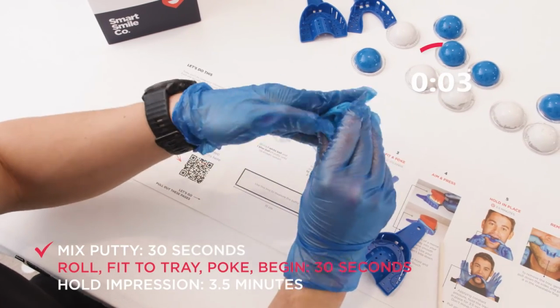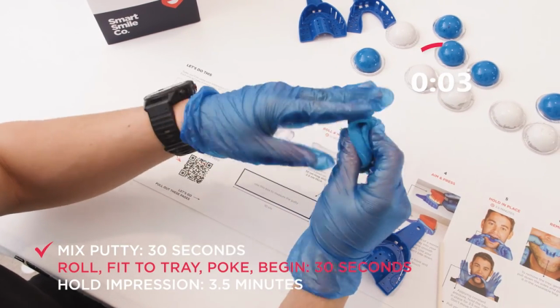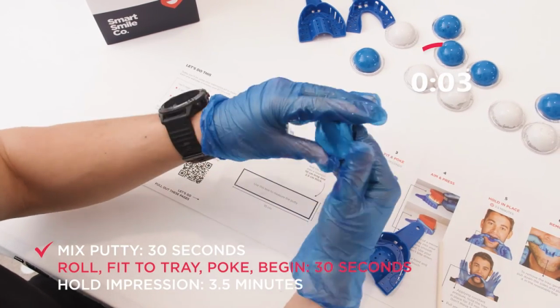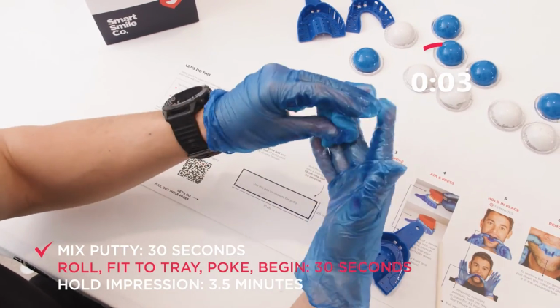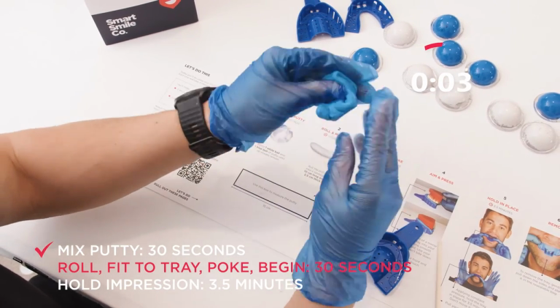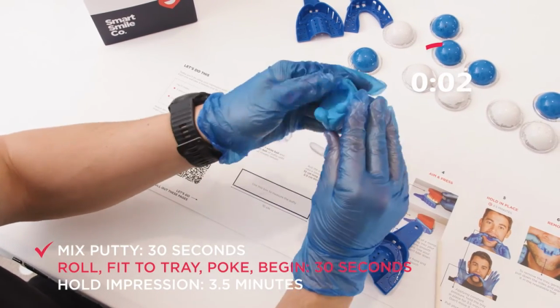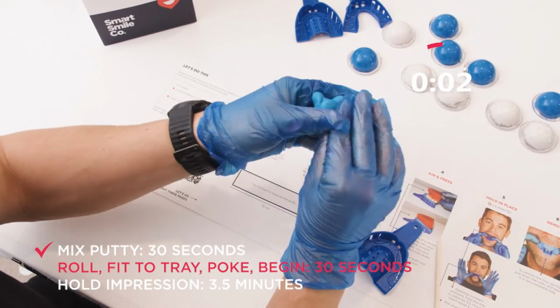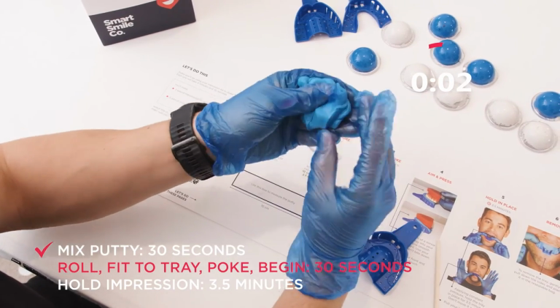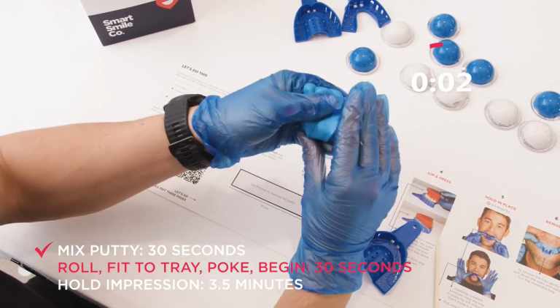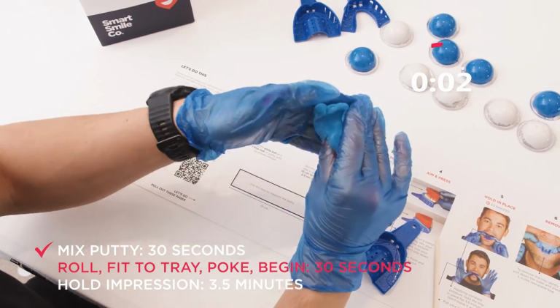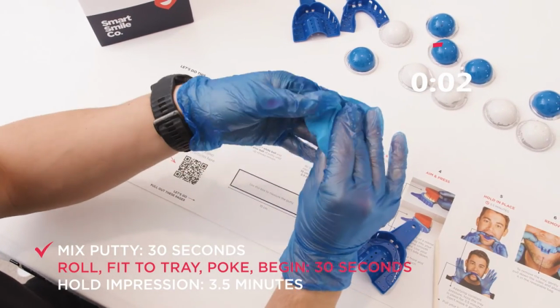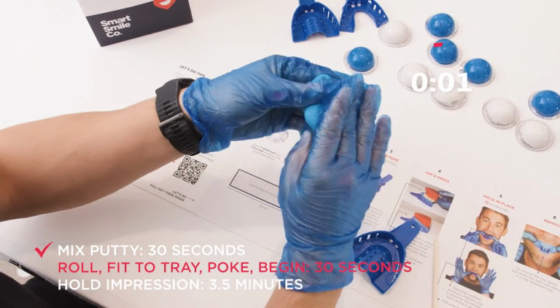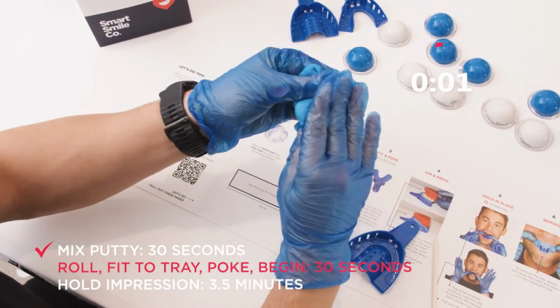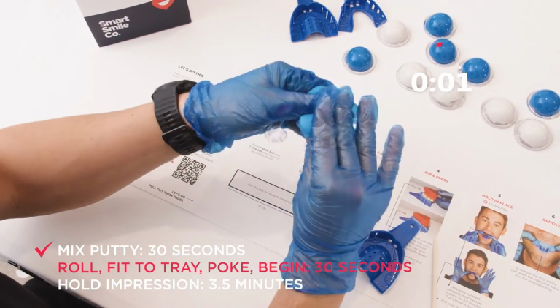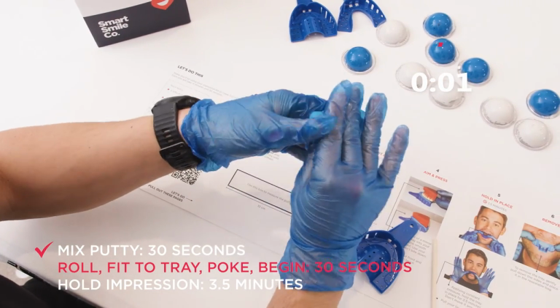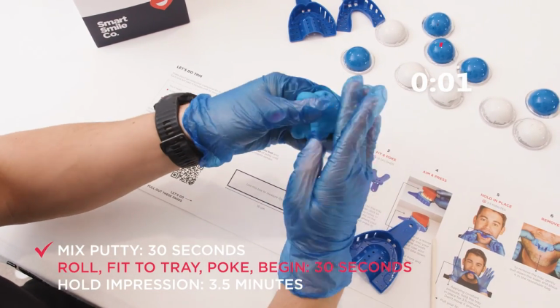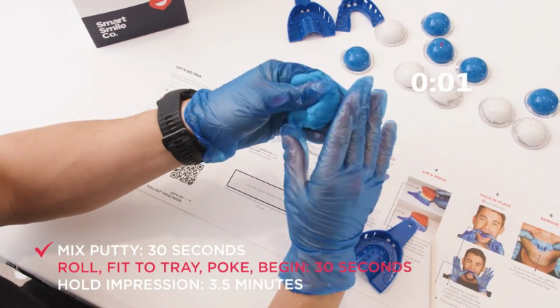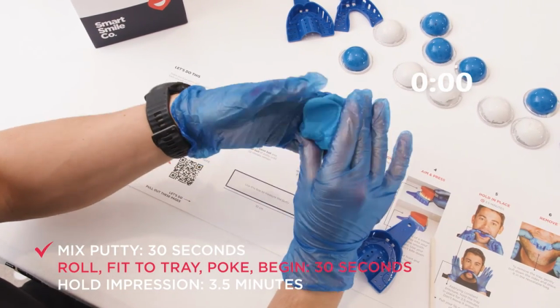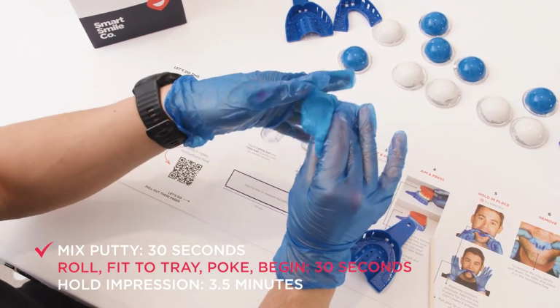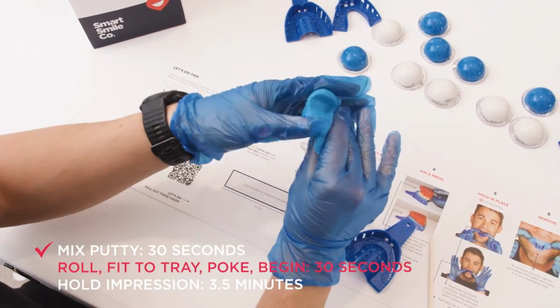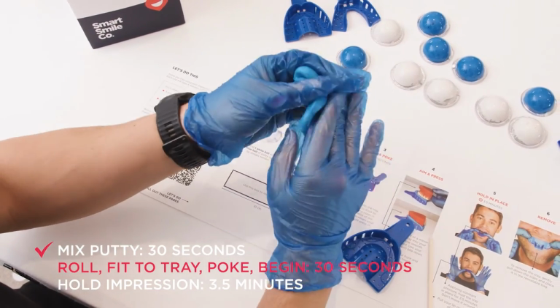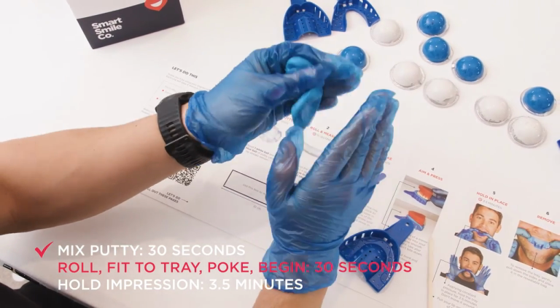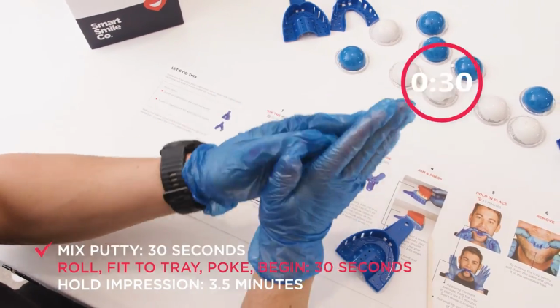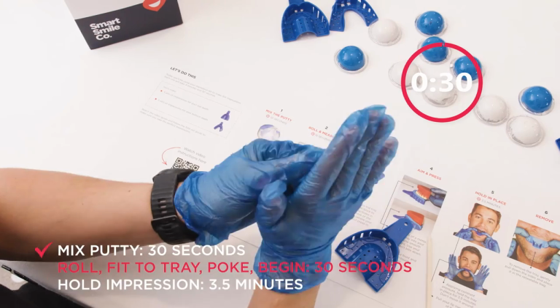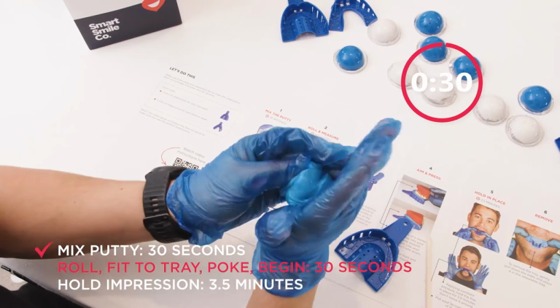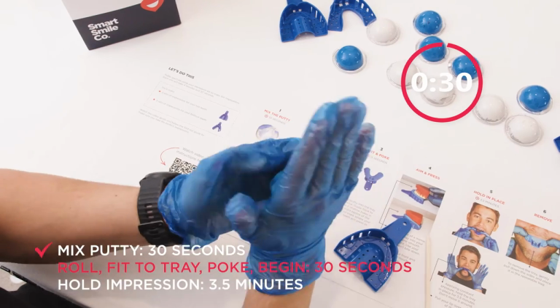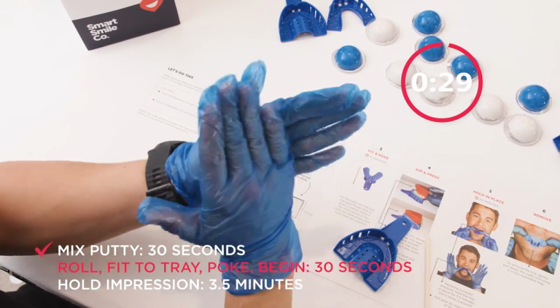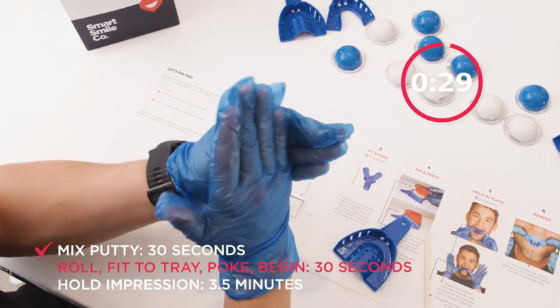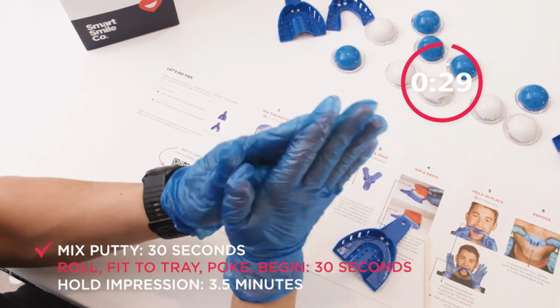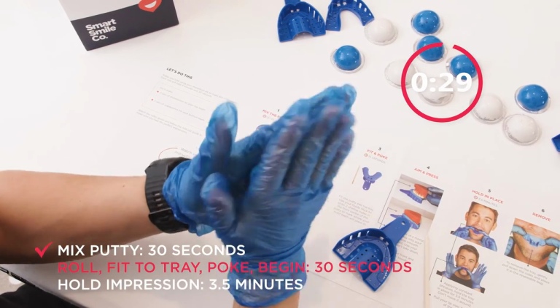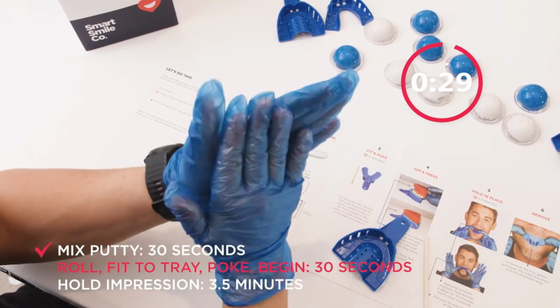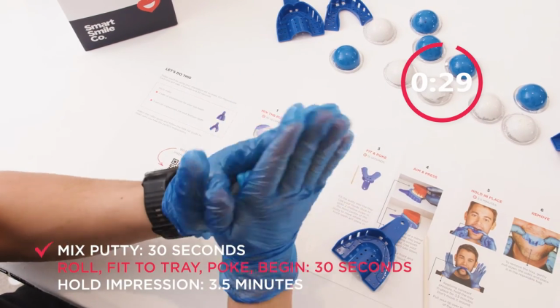3, 2, 1. Roll the sausage and check the size.